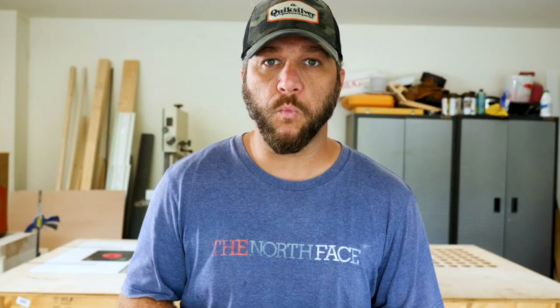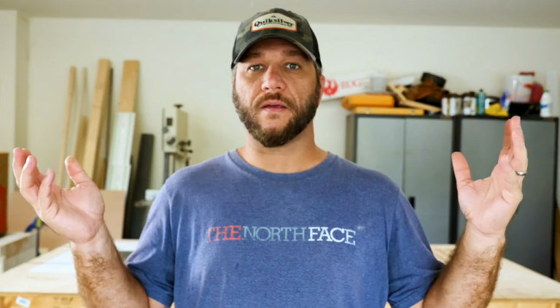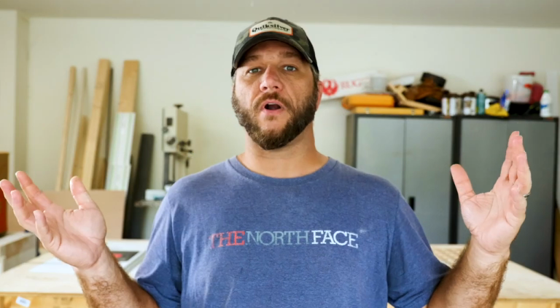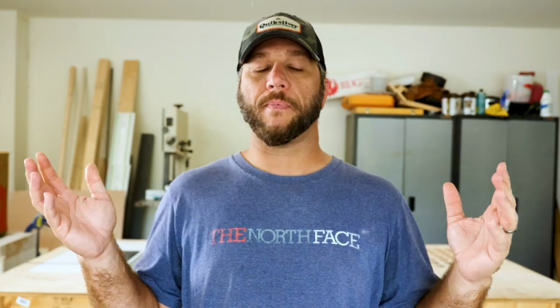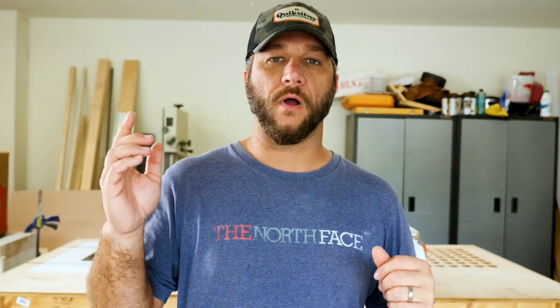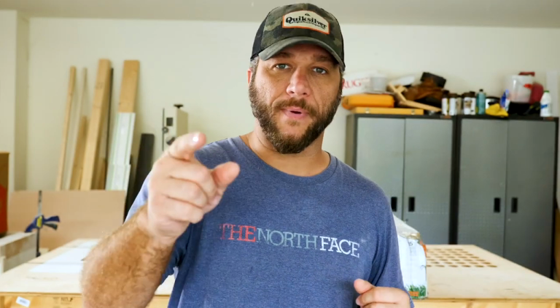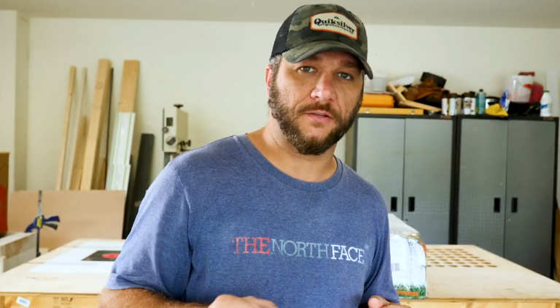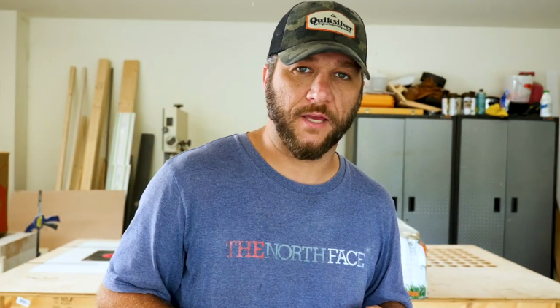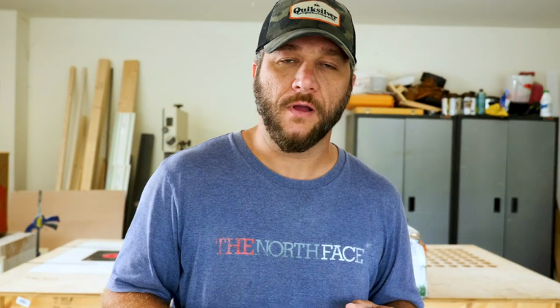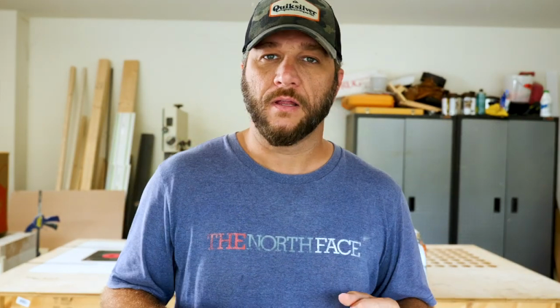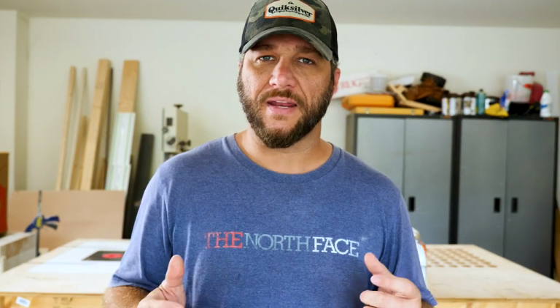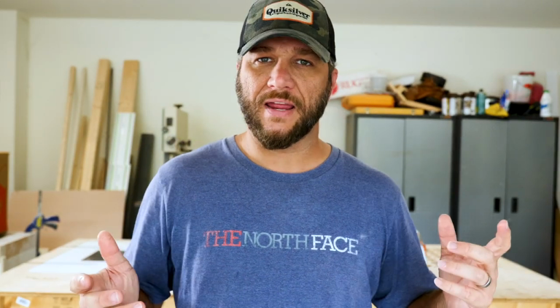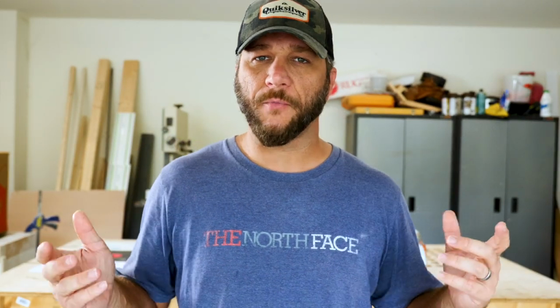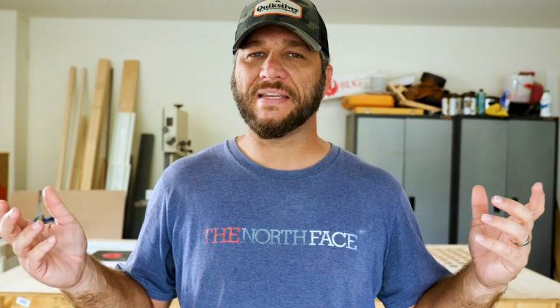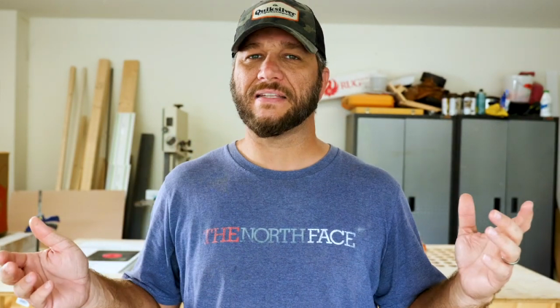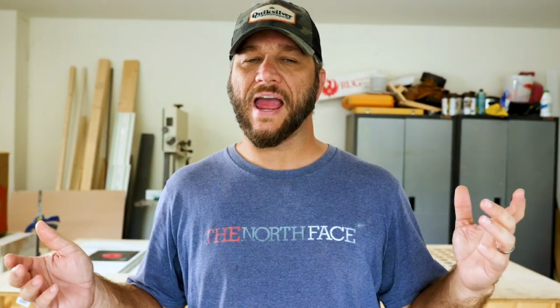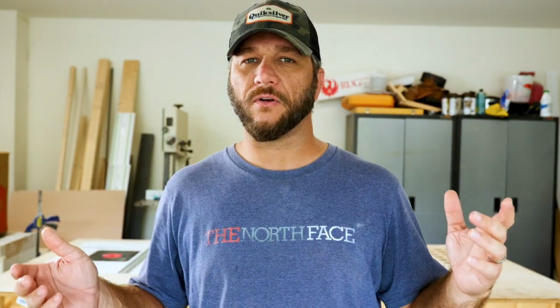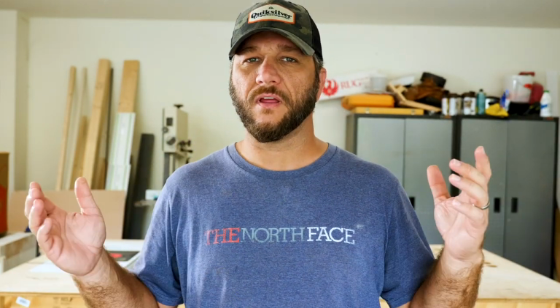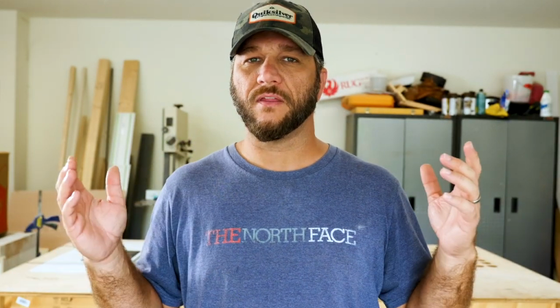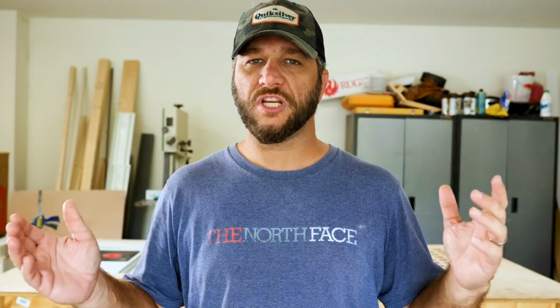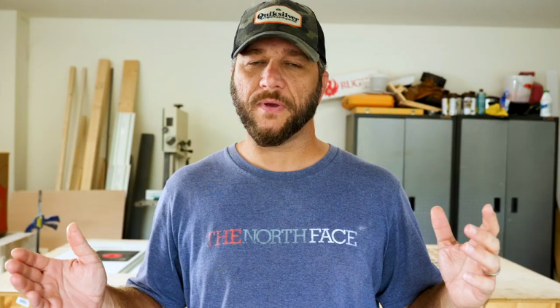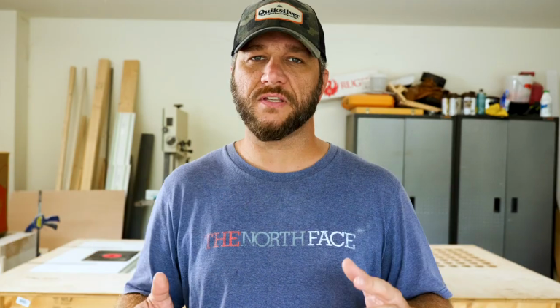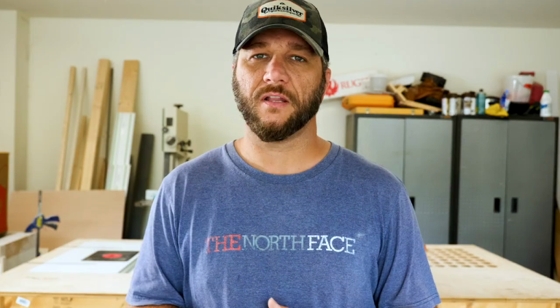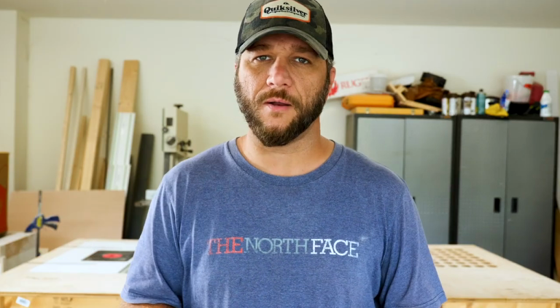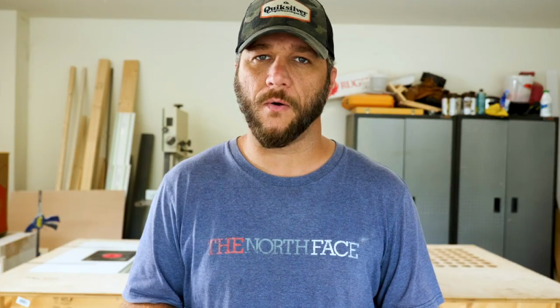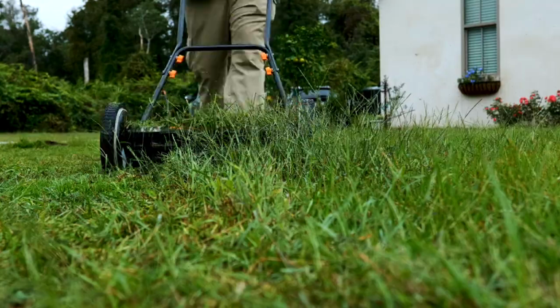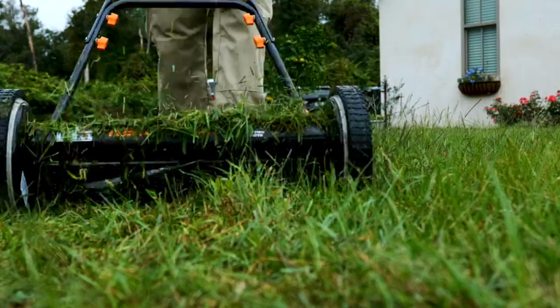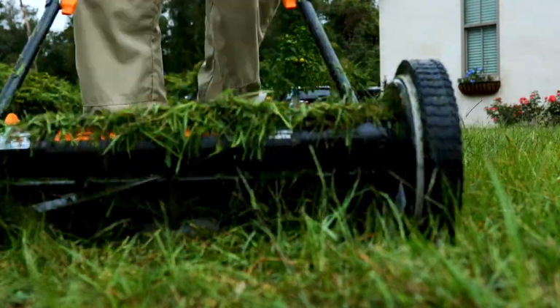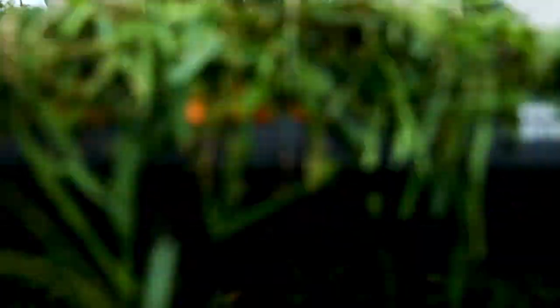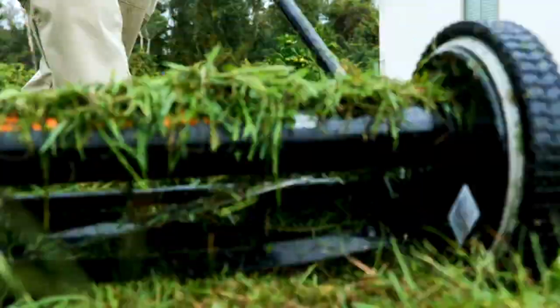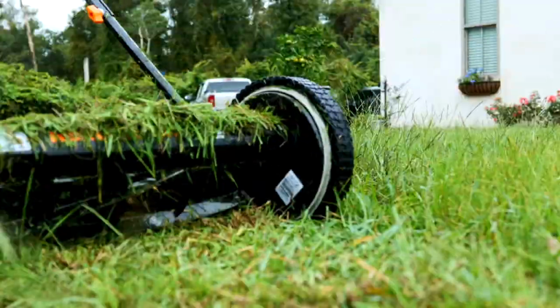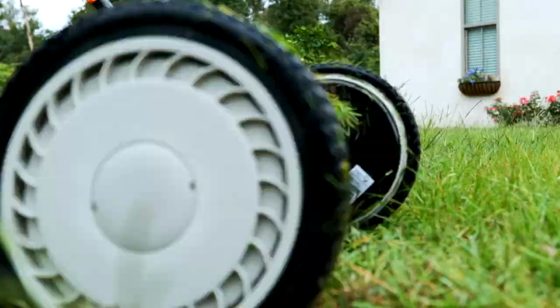What's up party people? Welcome back to the channel. Today I'm going to be testing out the cheapest lawnmower I could find on Amazon.